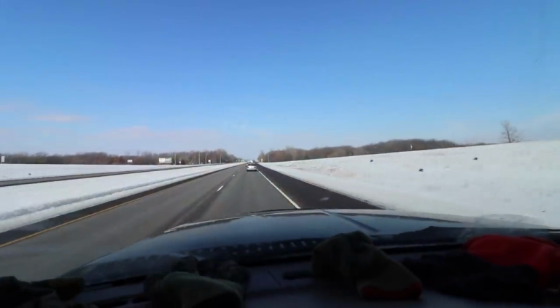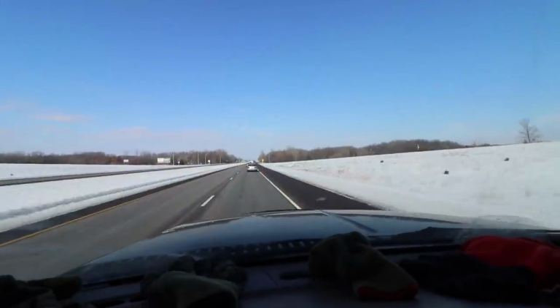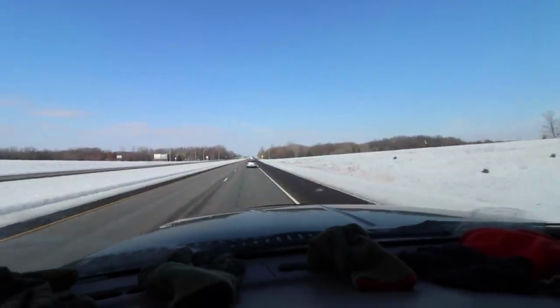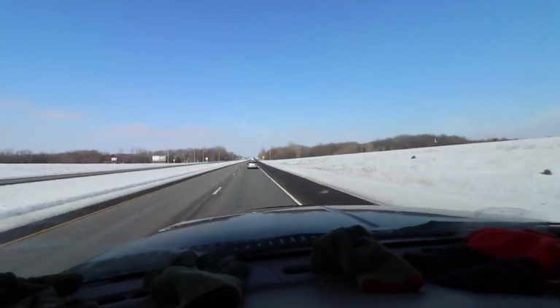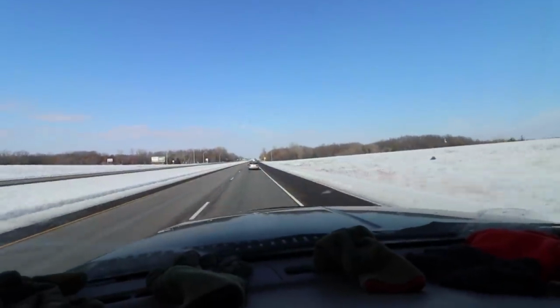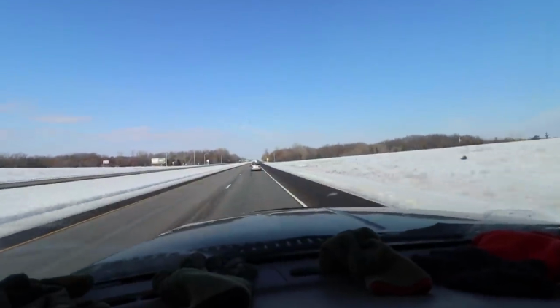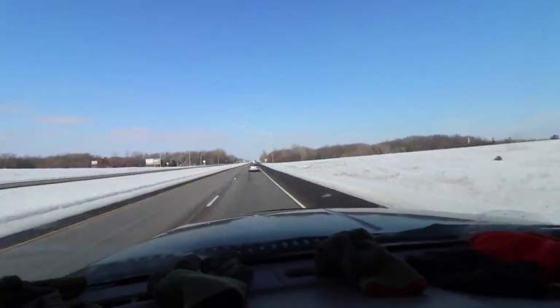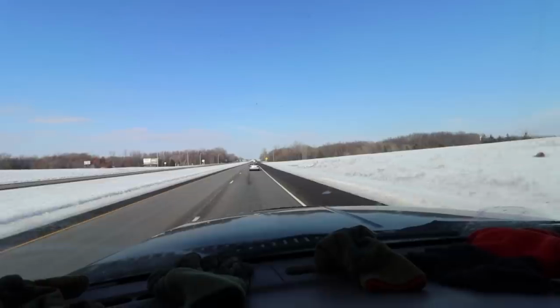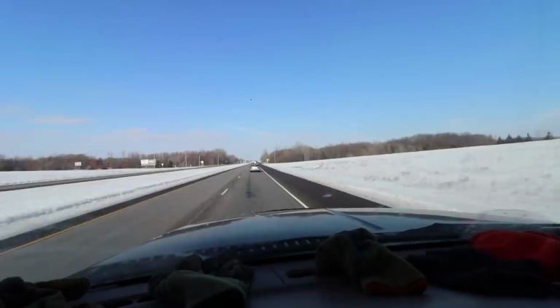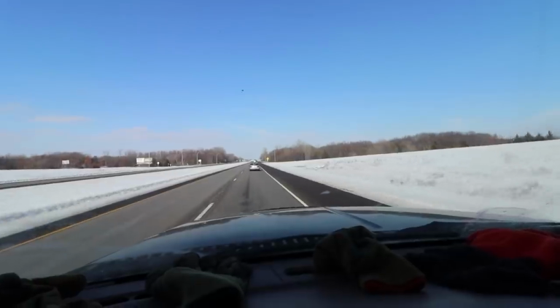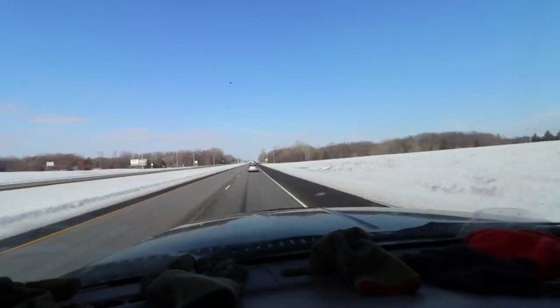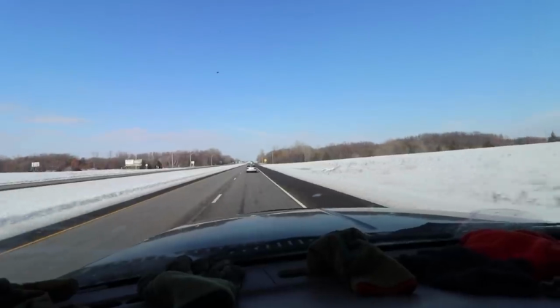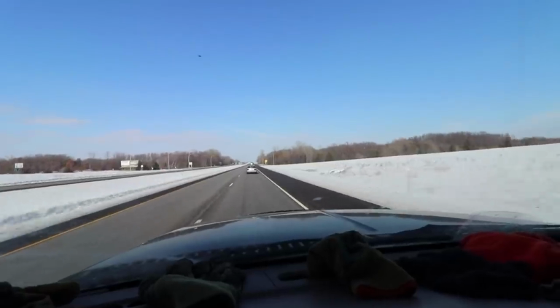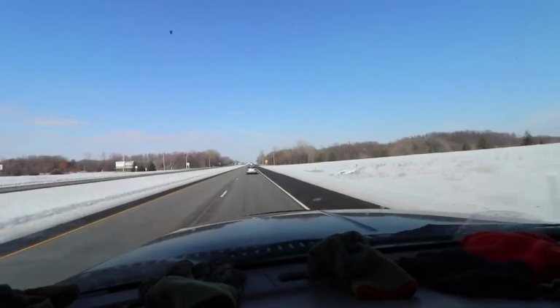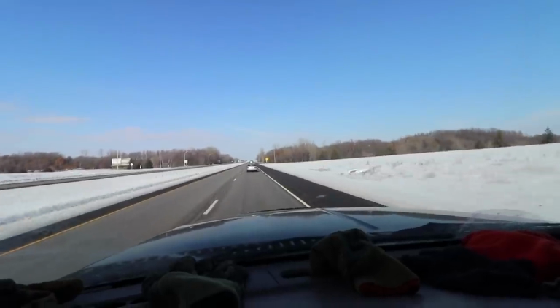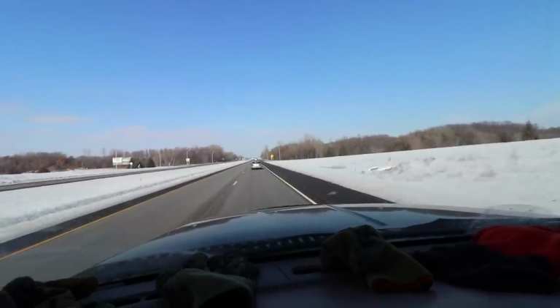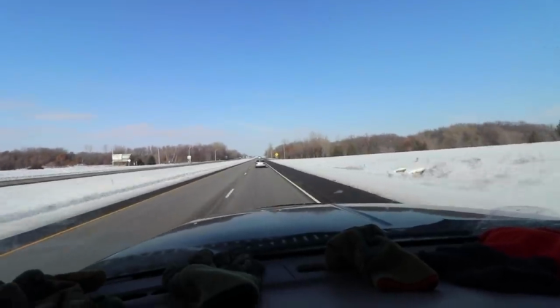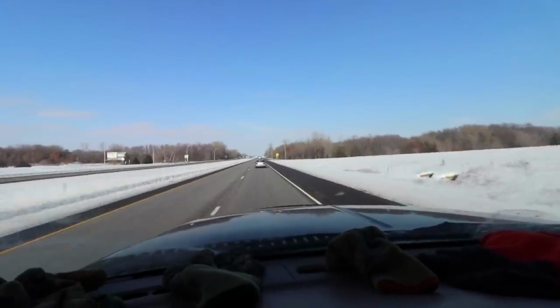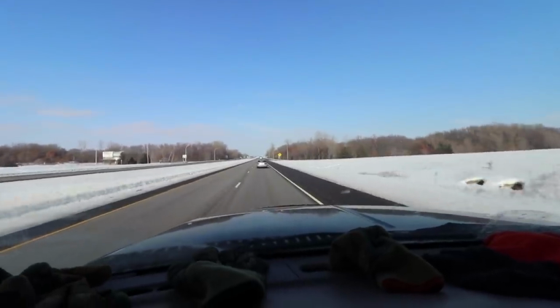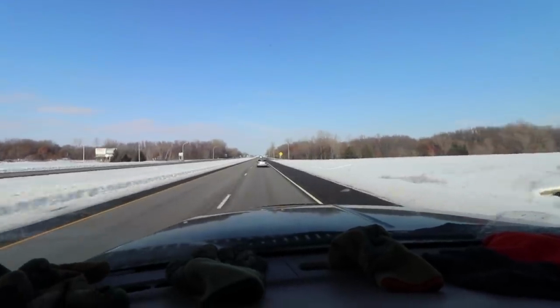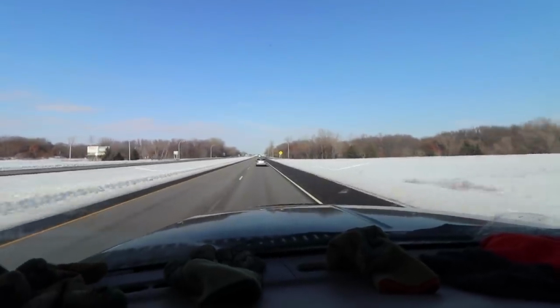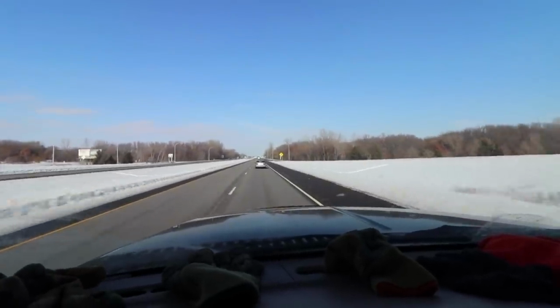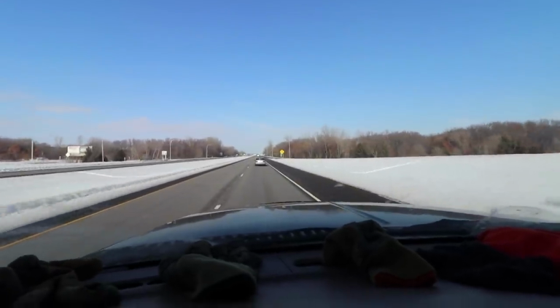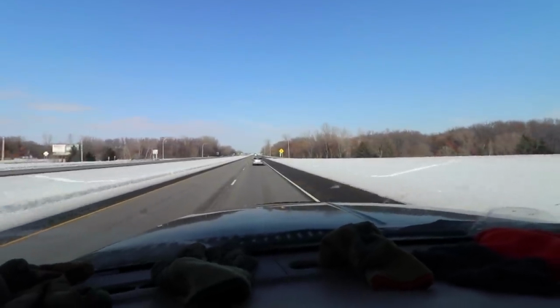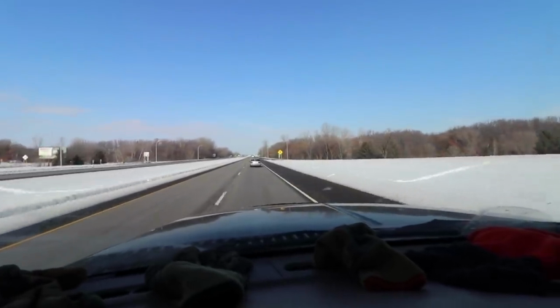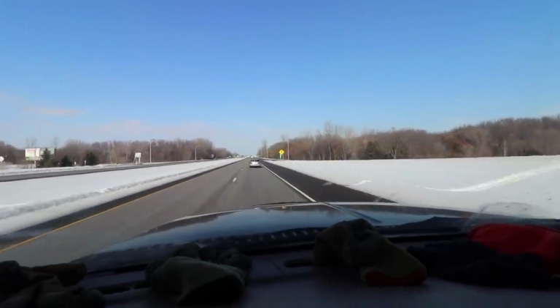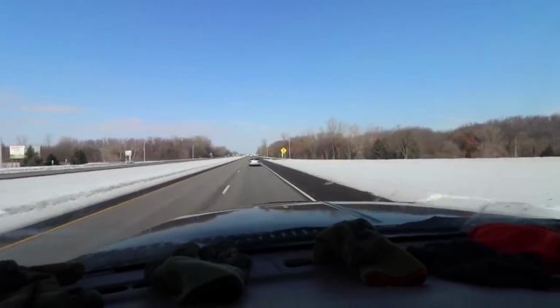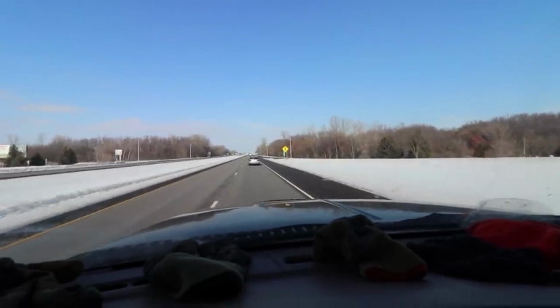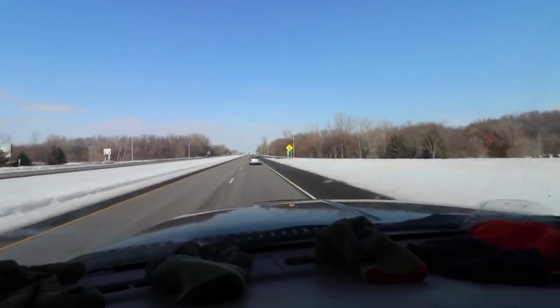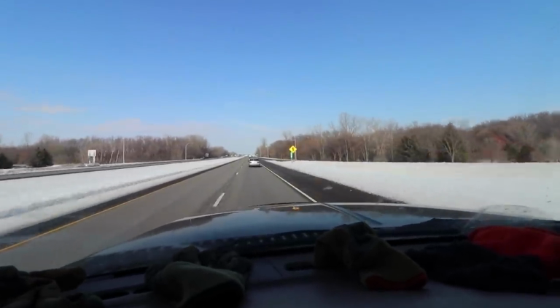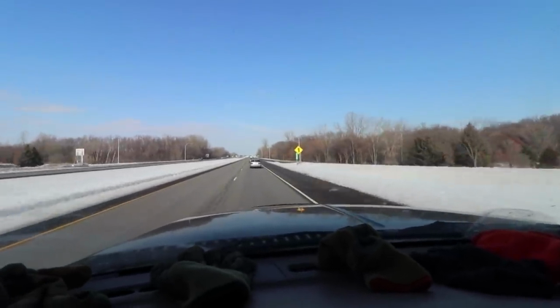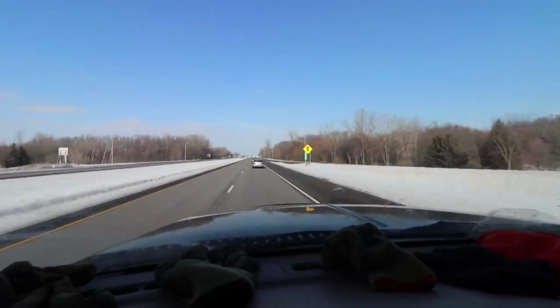I left work about 45 minutes ago and it says I have 18 miles to go.